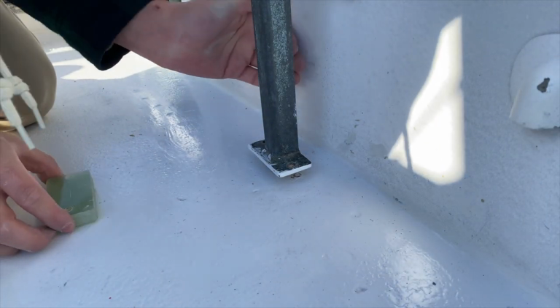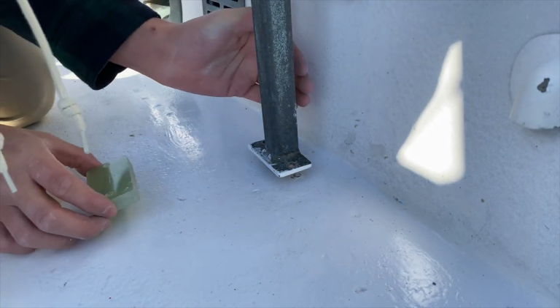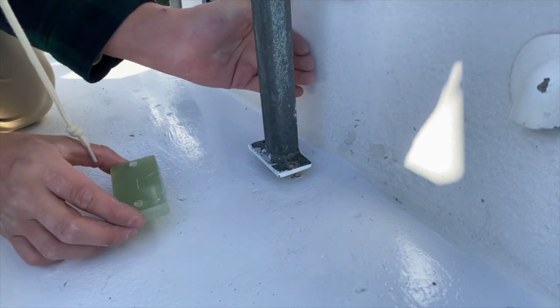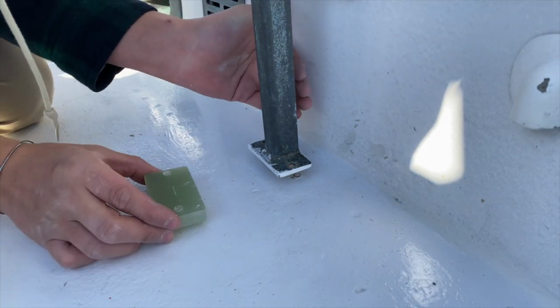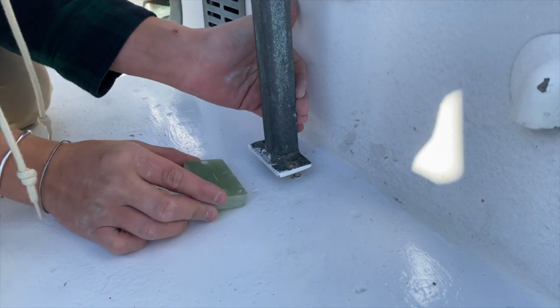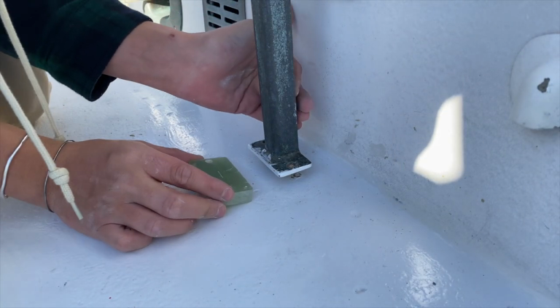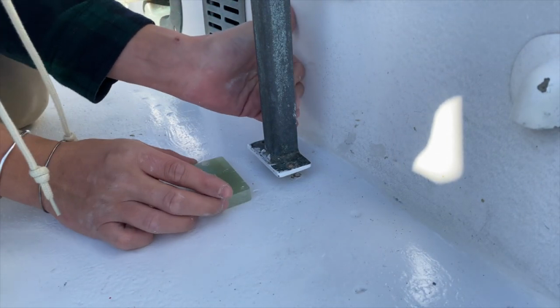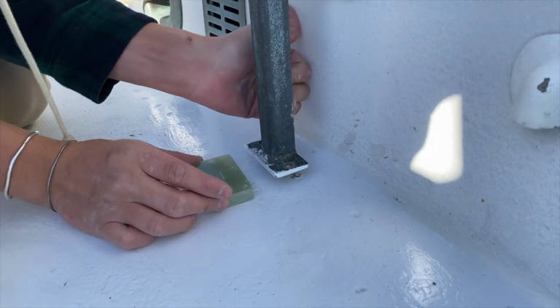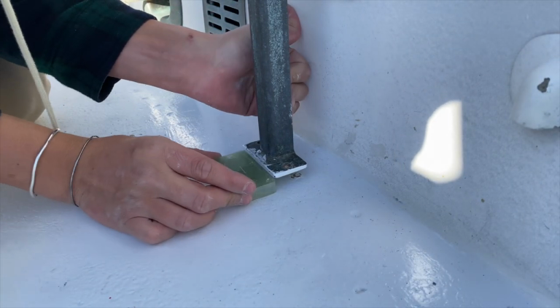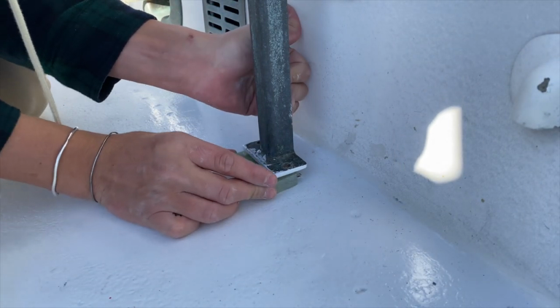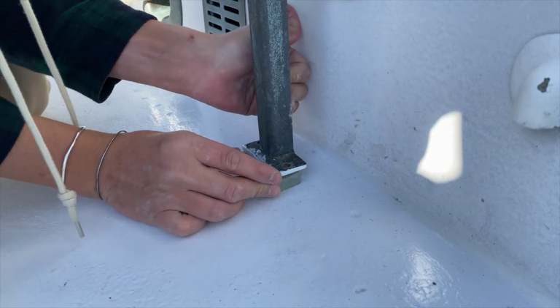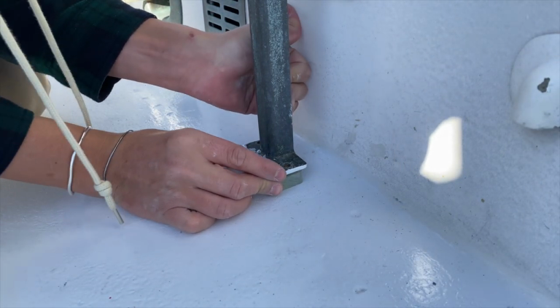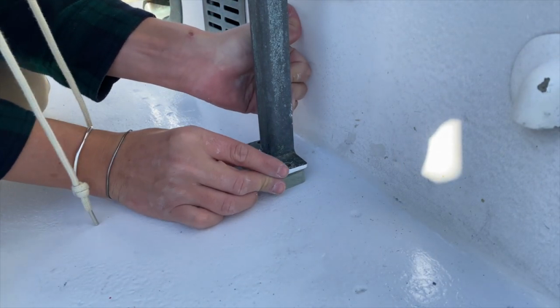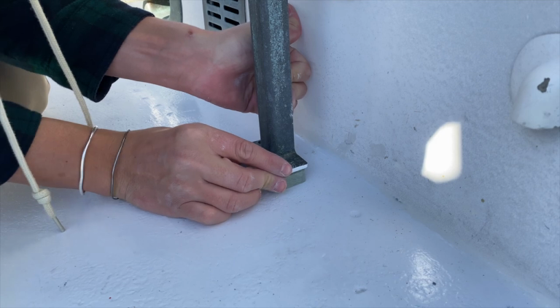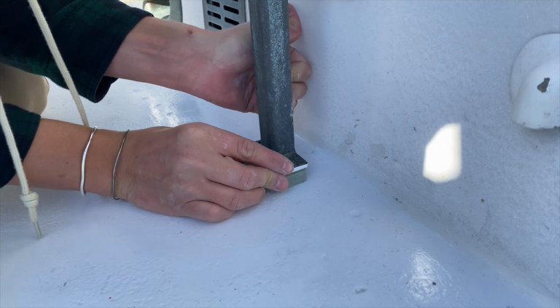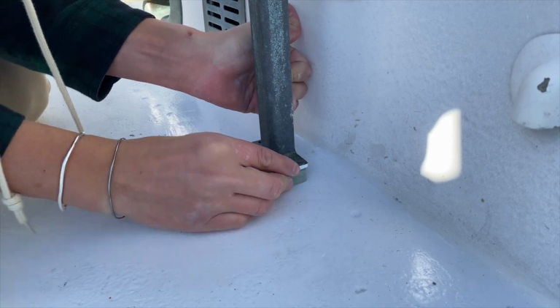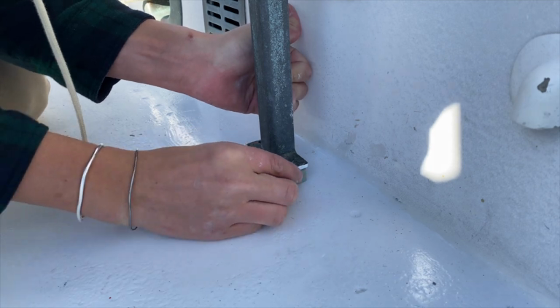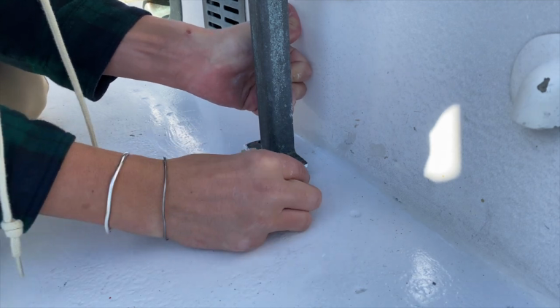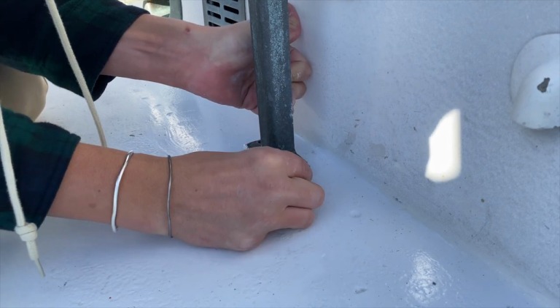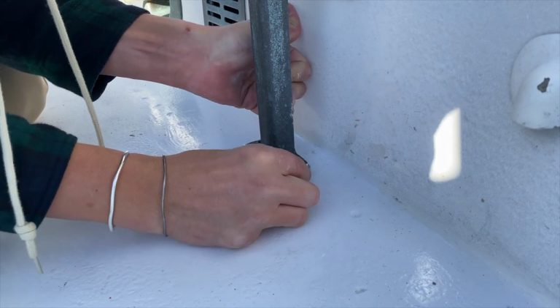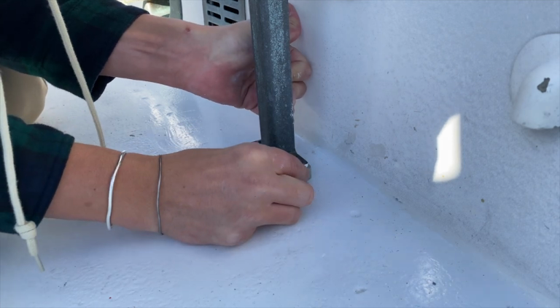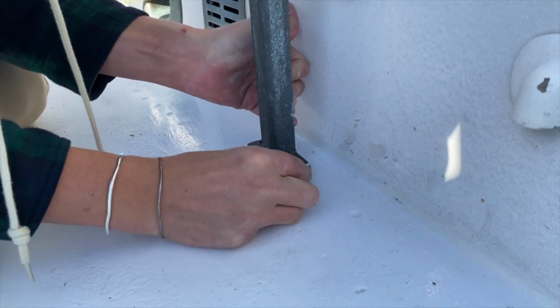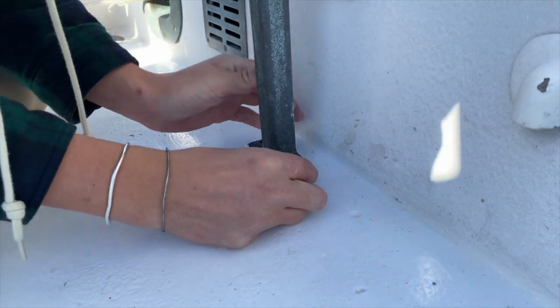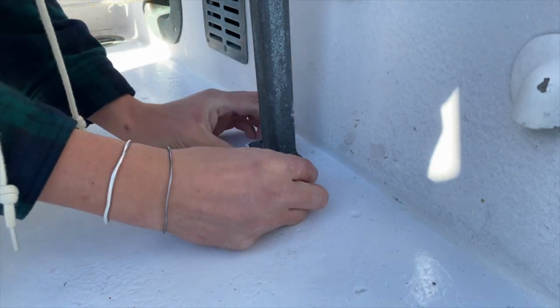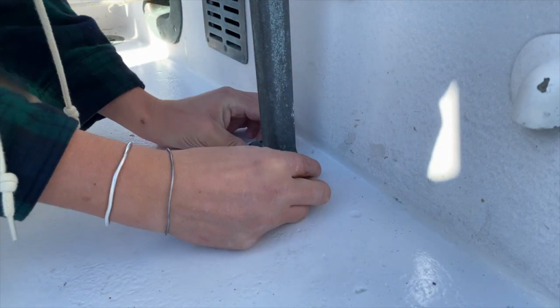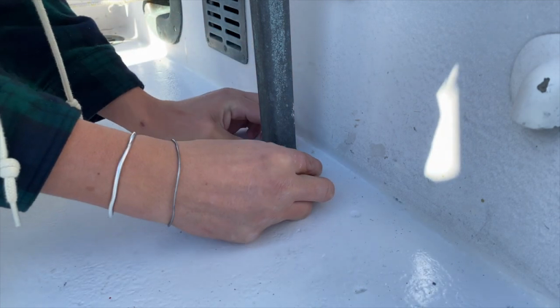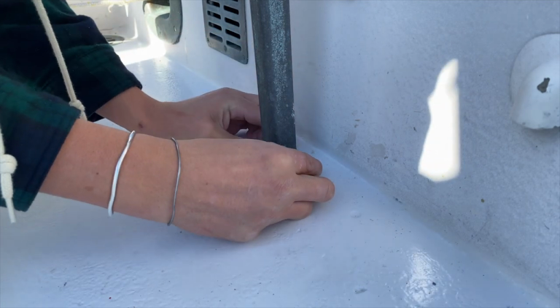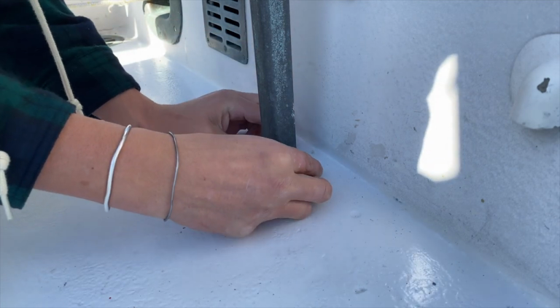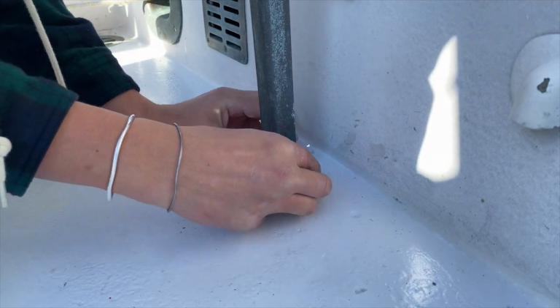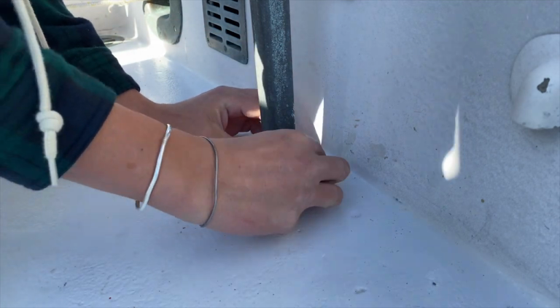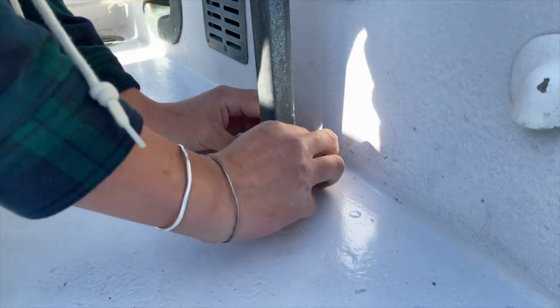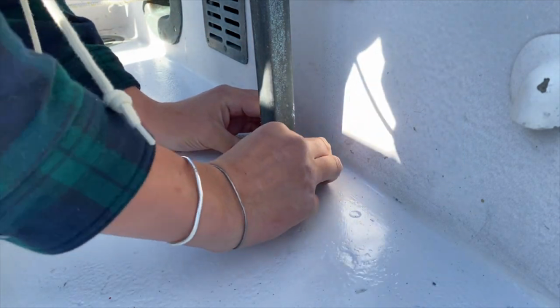I'm going to slide this in and make sure the holes line up.